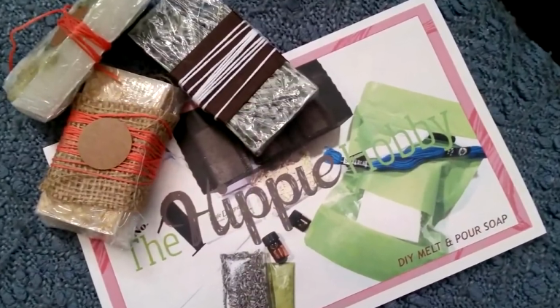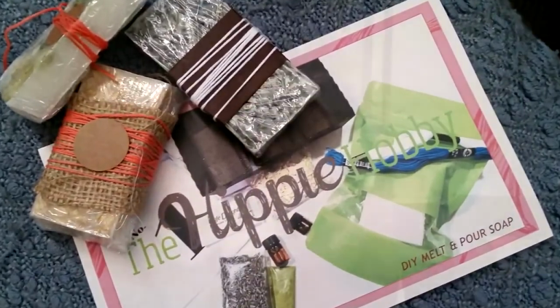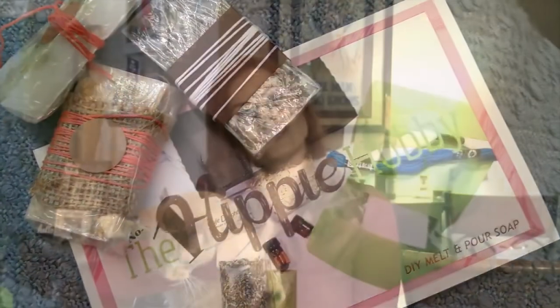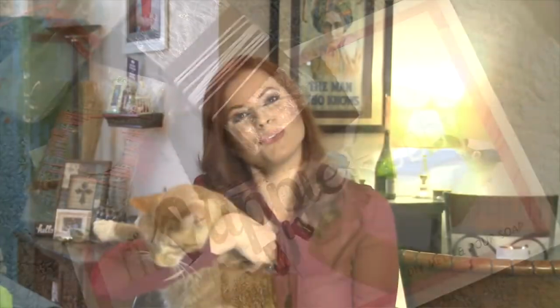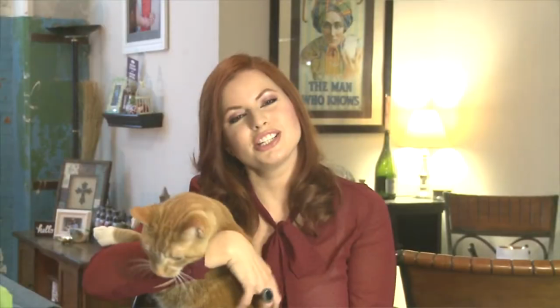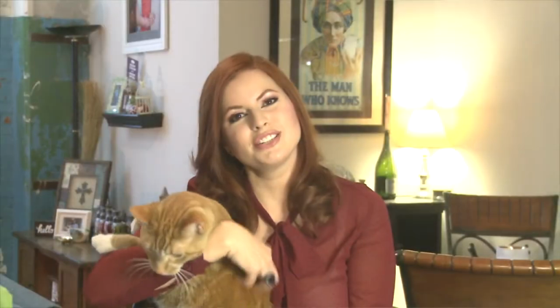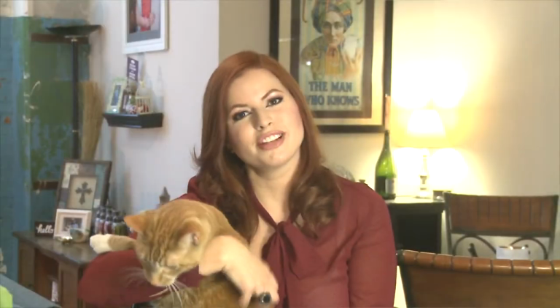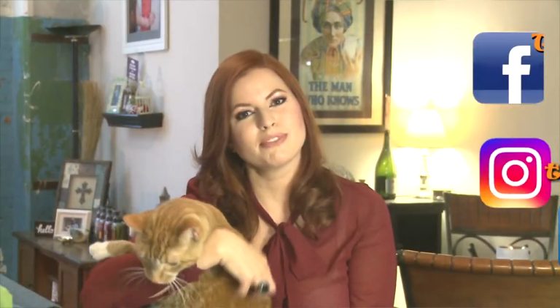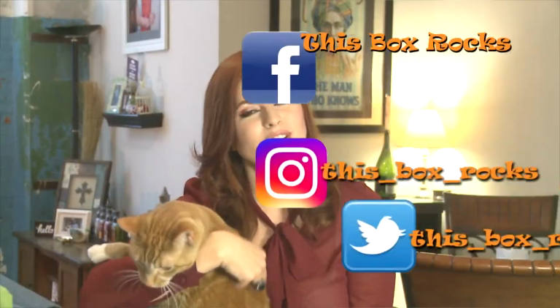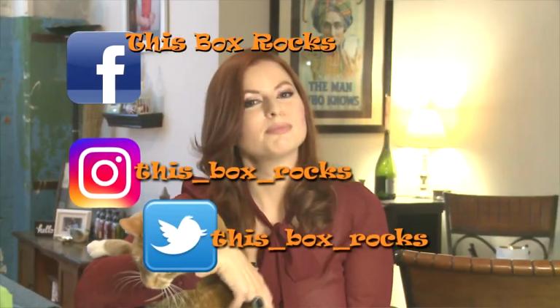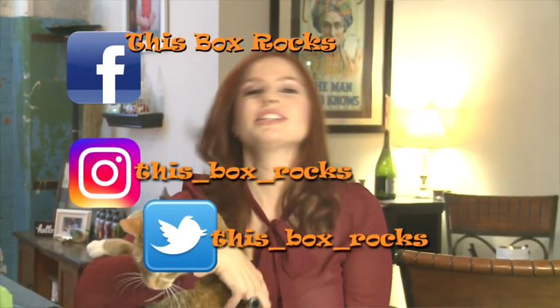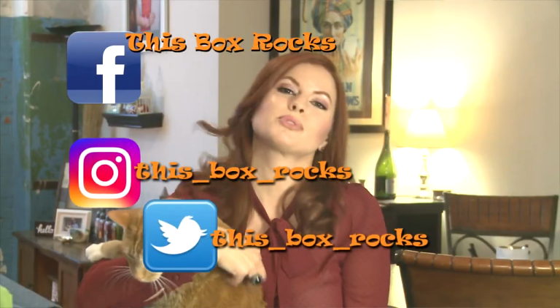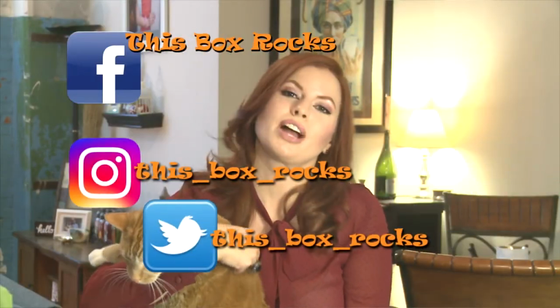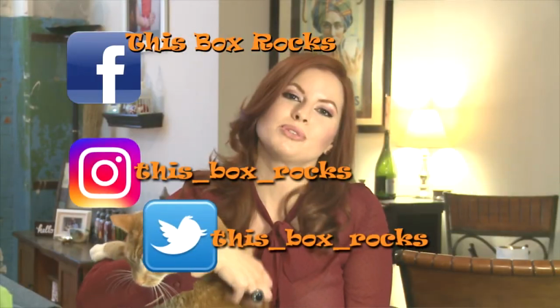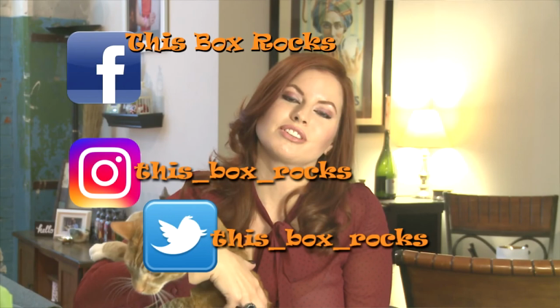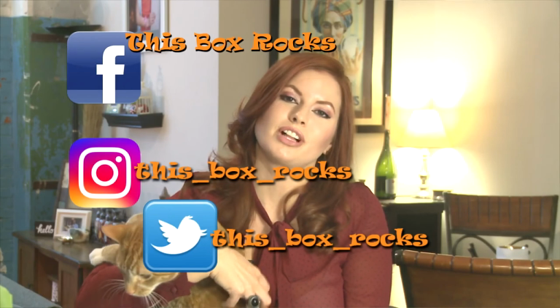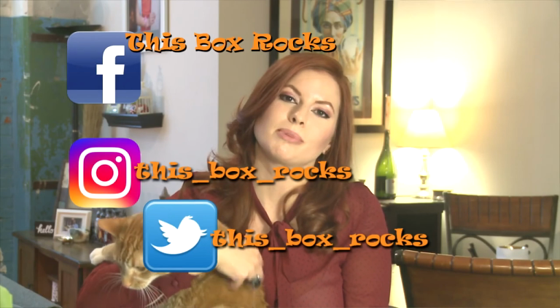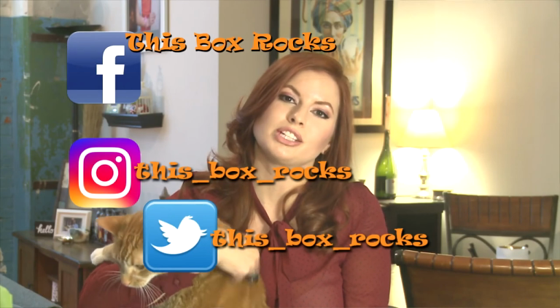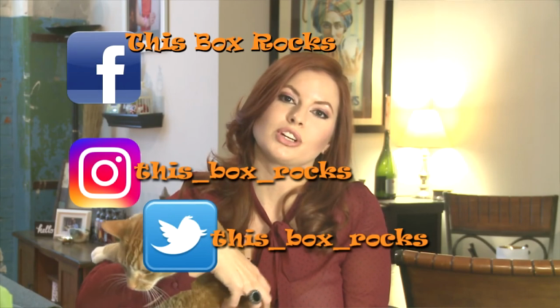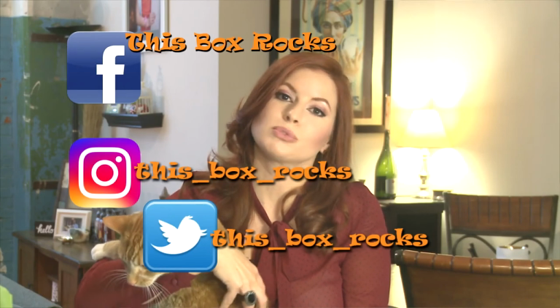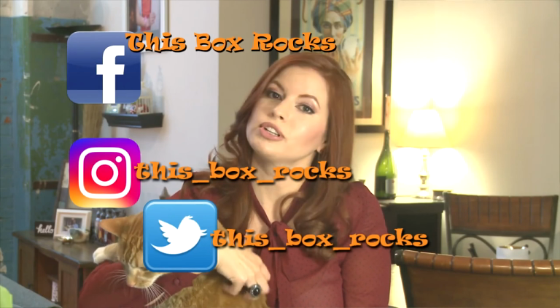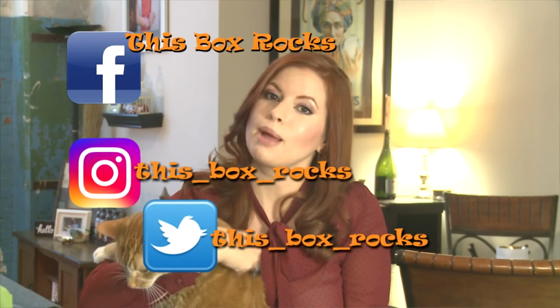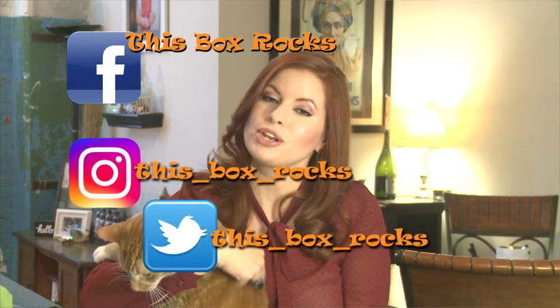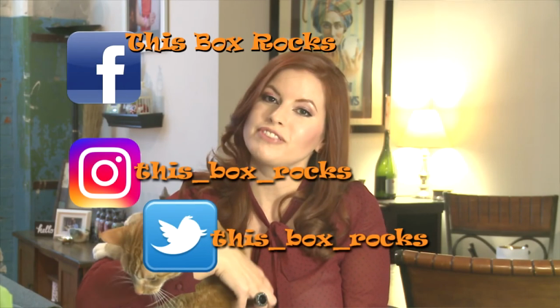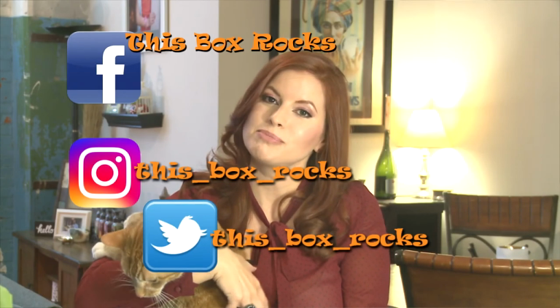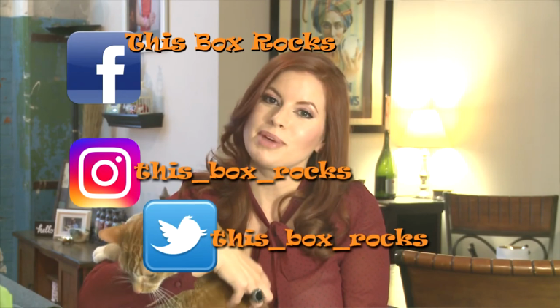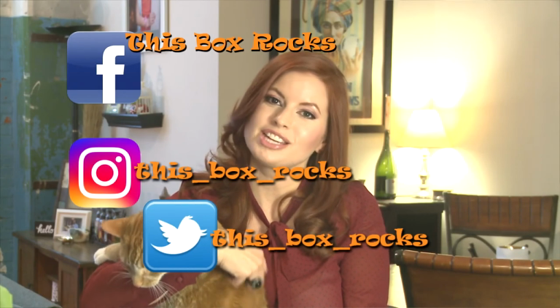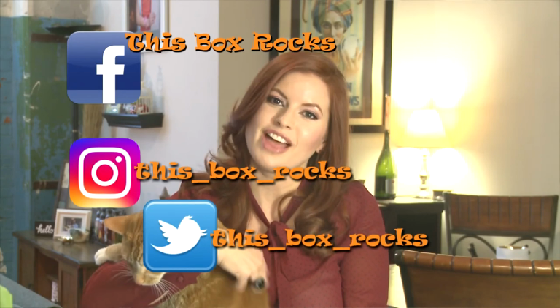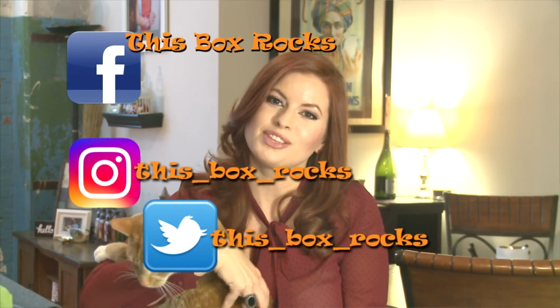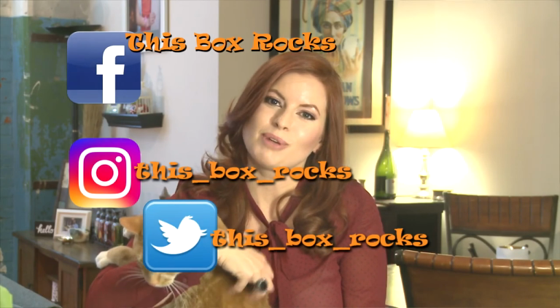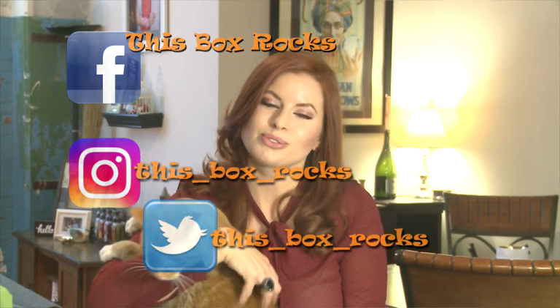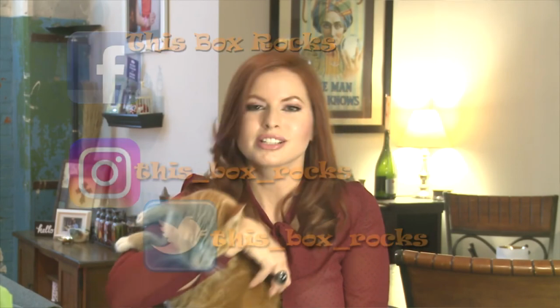Thank you for watching! If you like my videos, please subscribe. You can also follow me on Instagram, Twitter, and my new Facebook page at This Box Rocks.